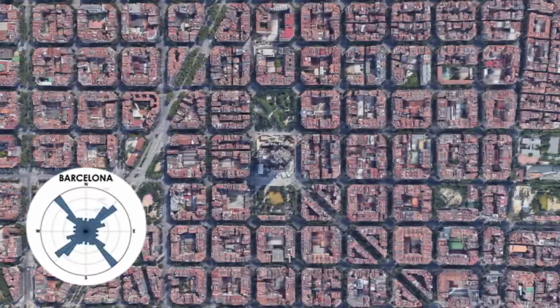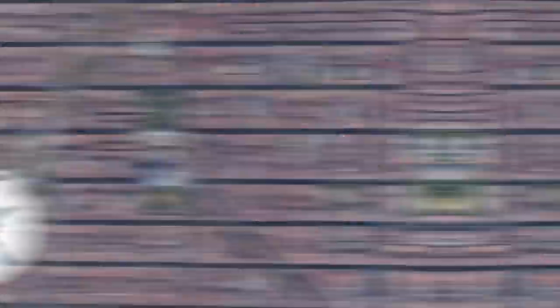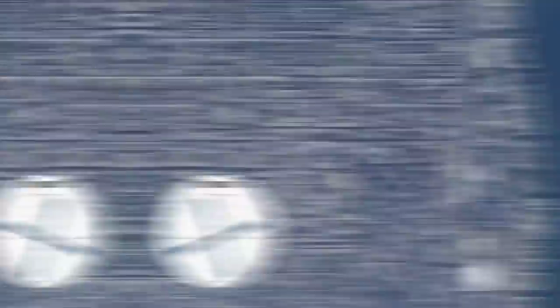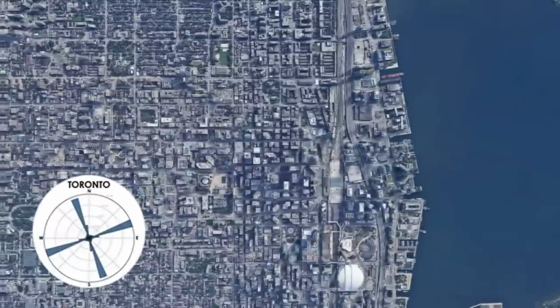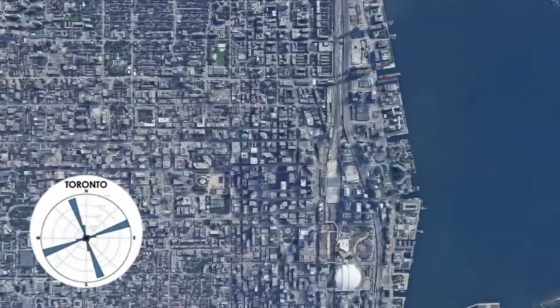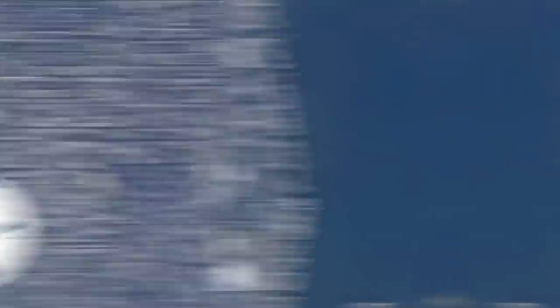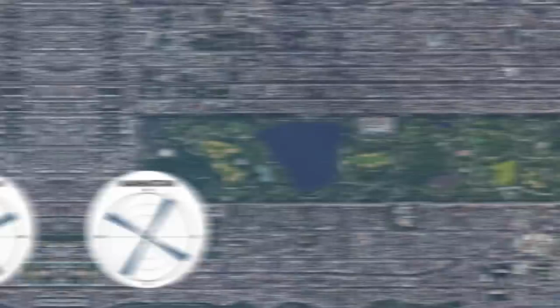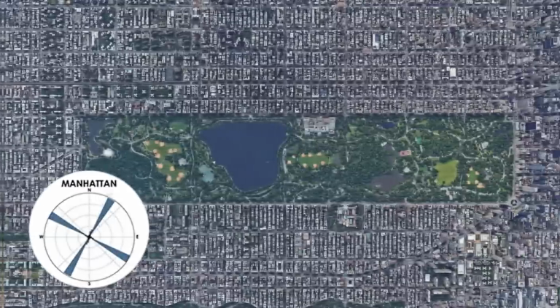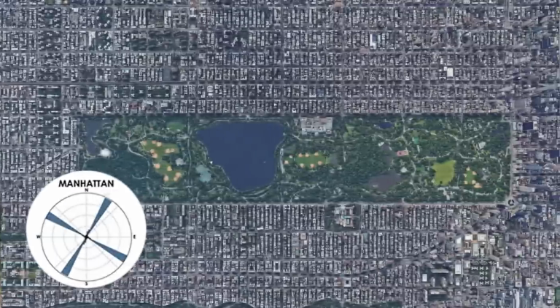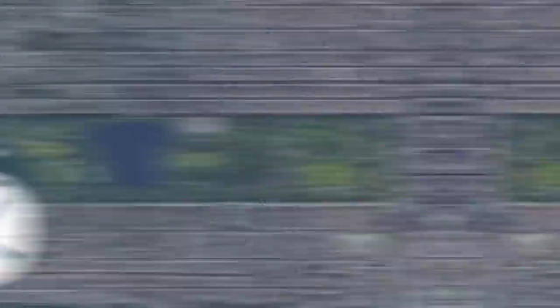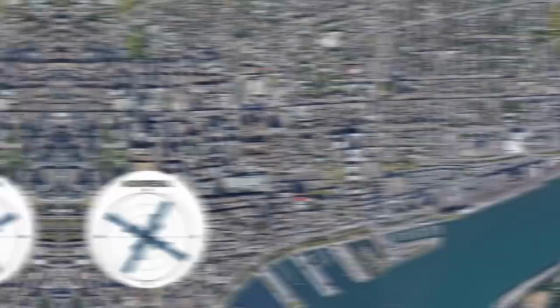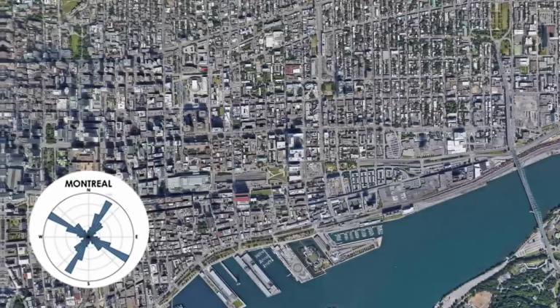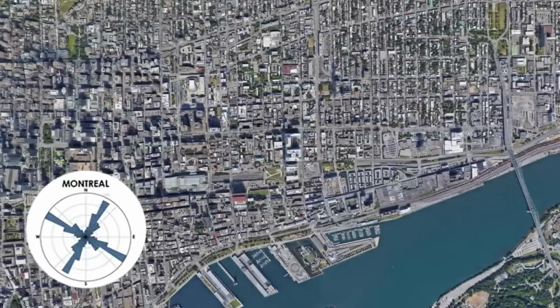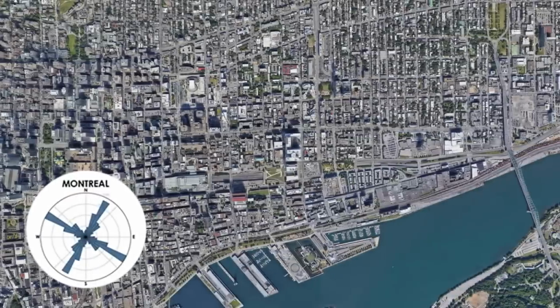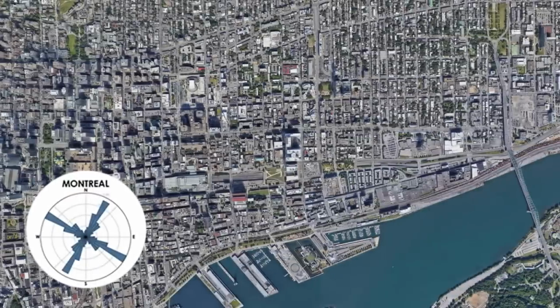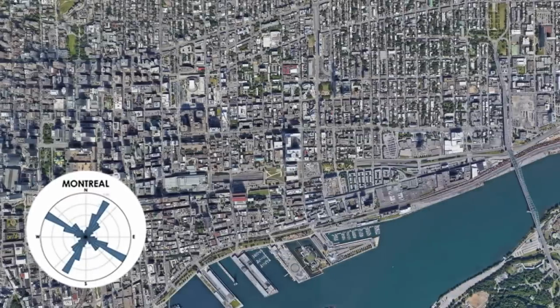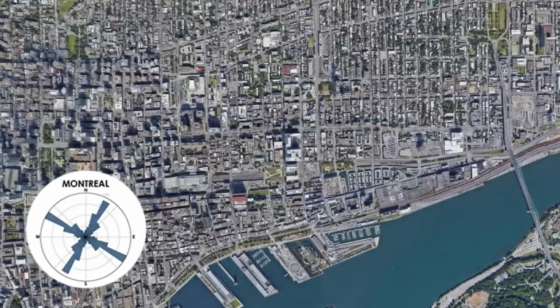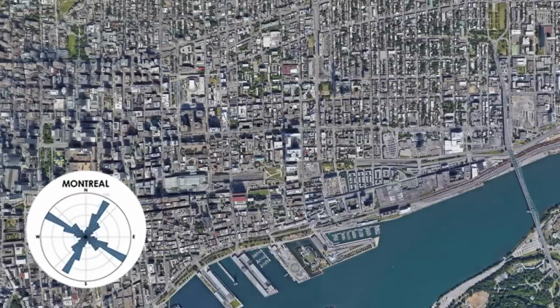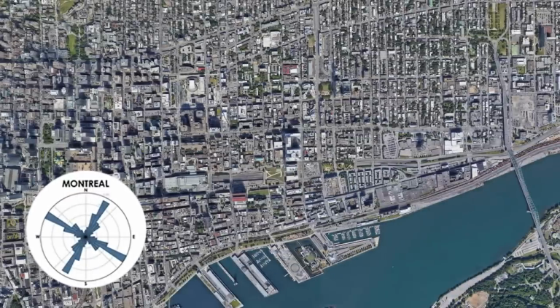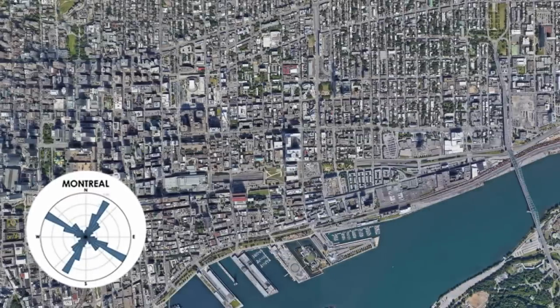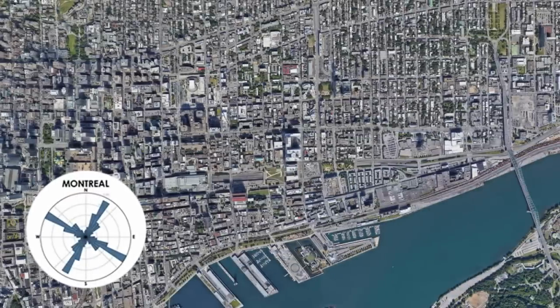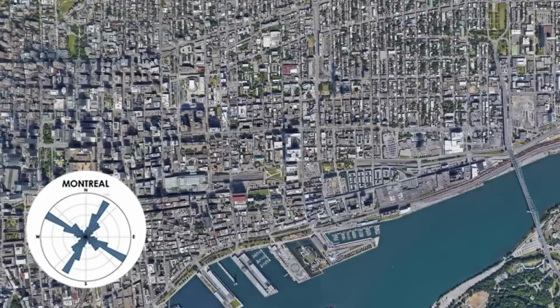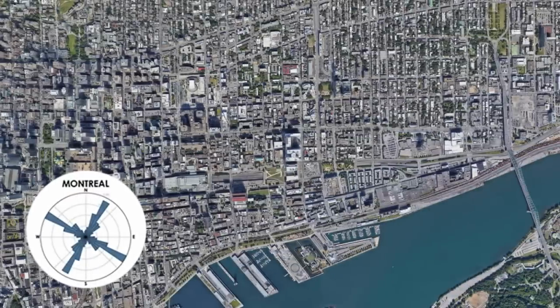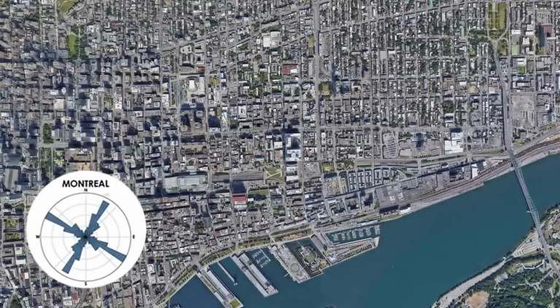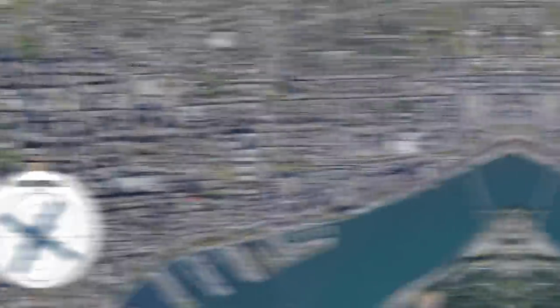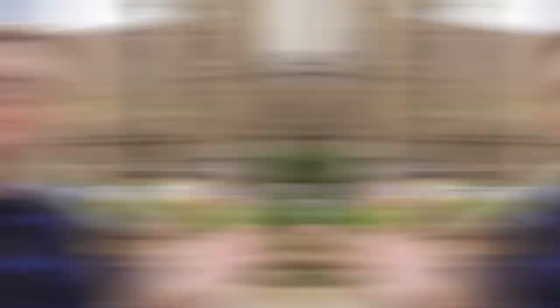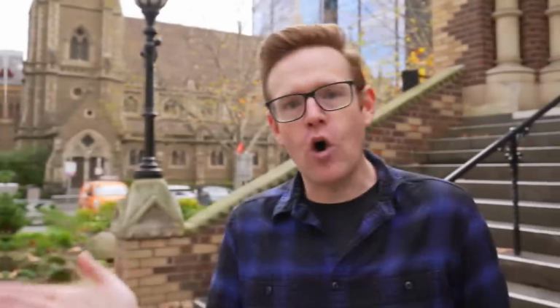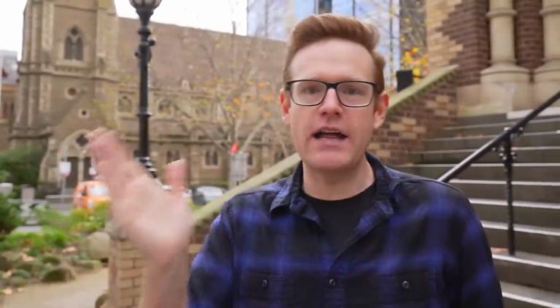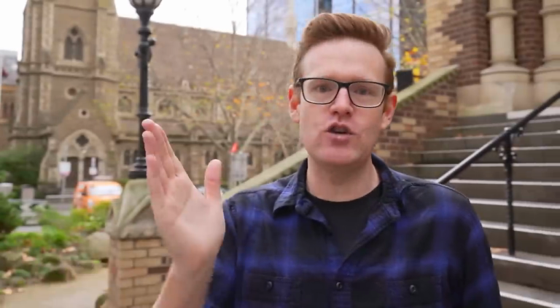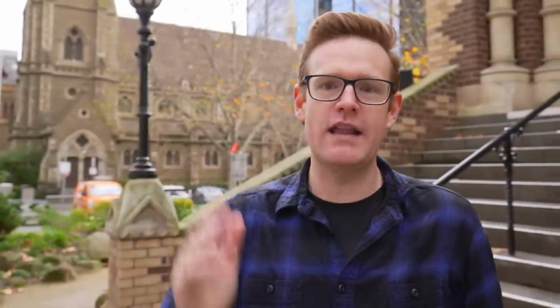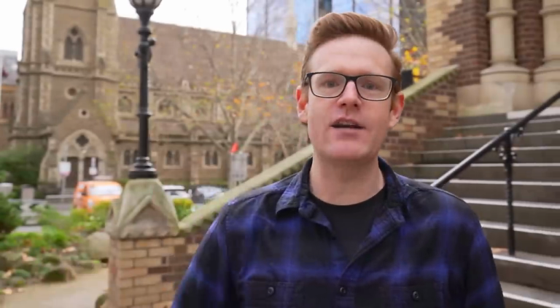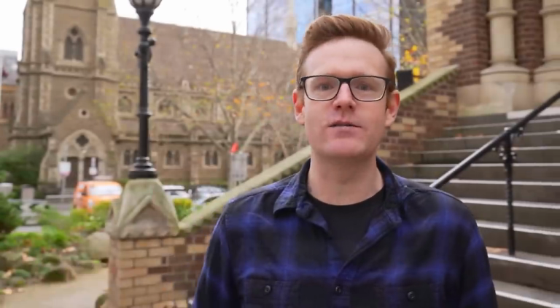Barcelona, Toronto, Manhattan, Montreal — these are all cities that have a grid design but on unusual angles.